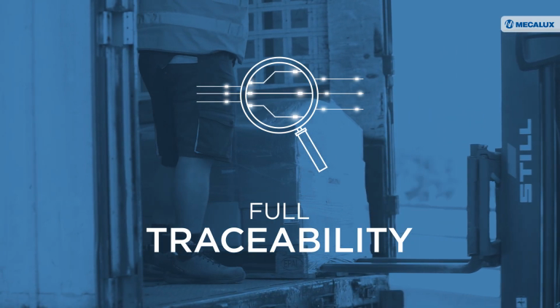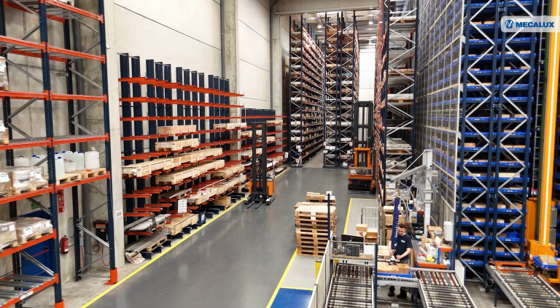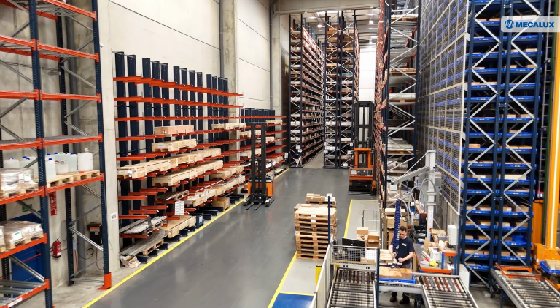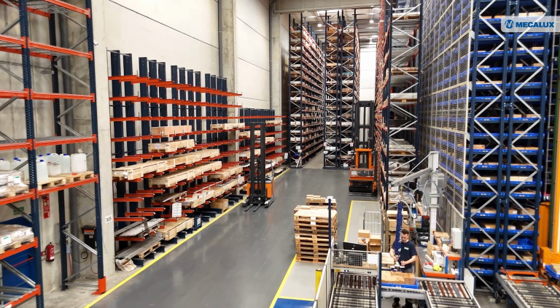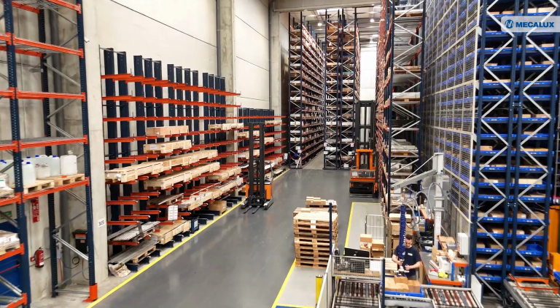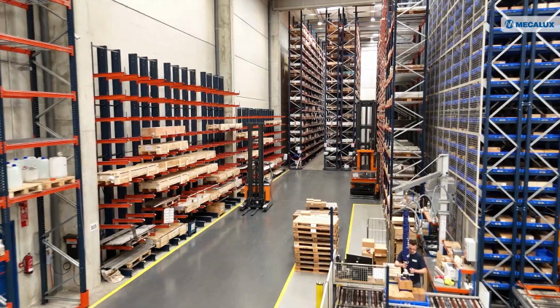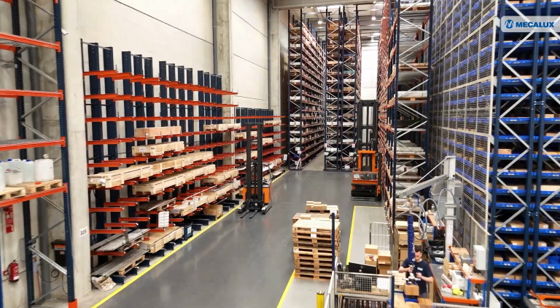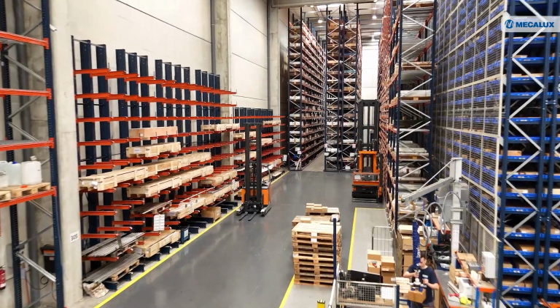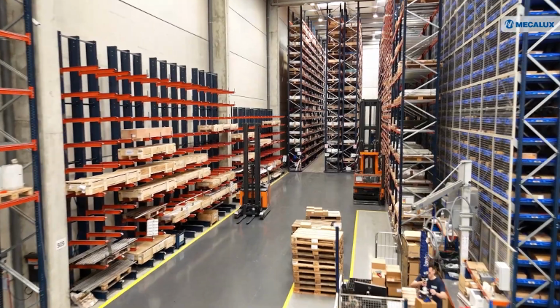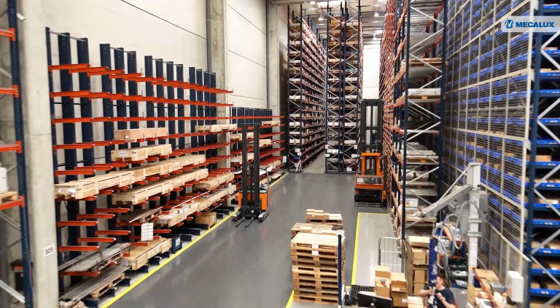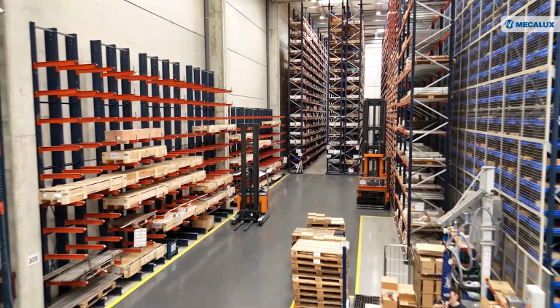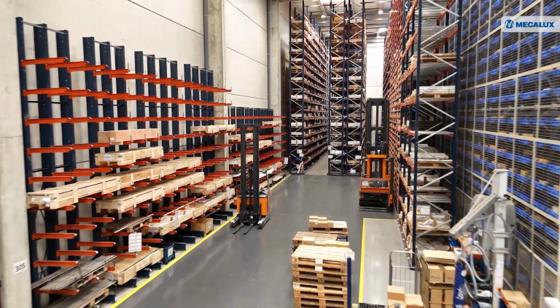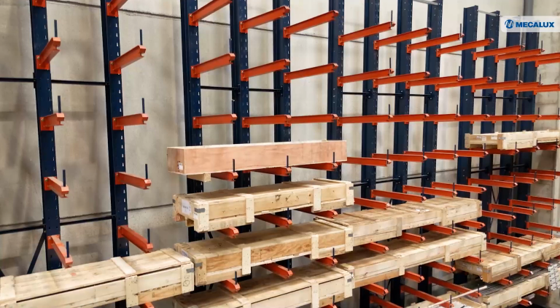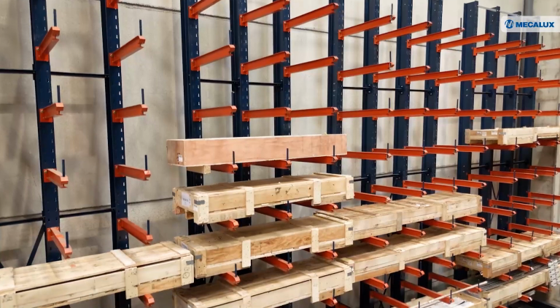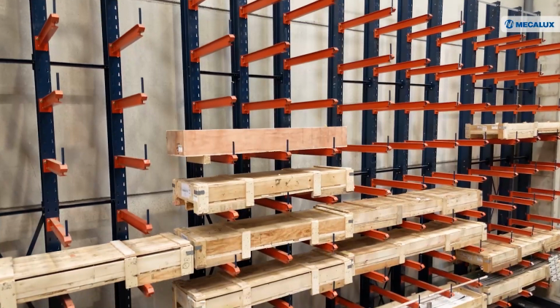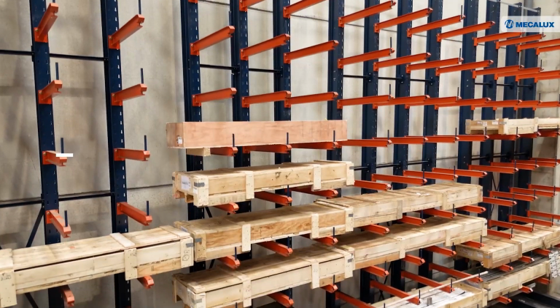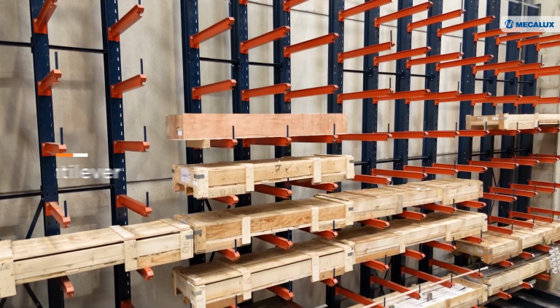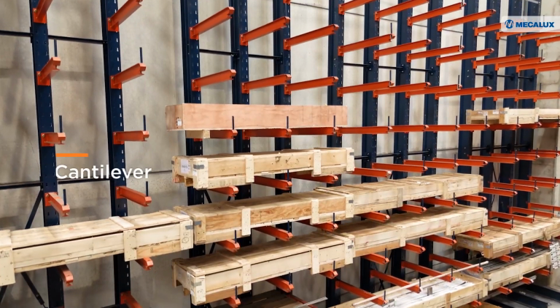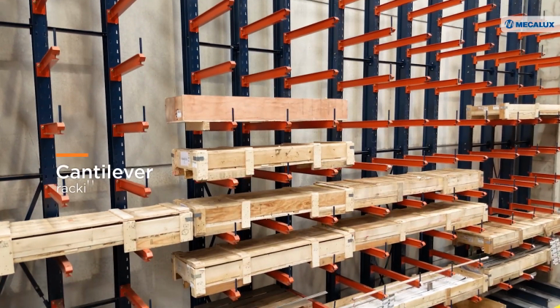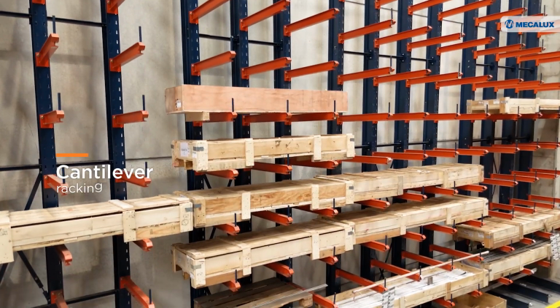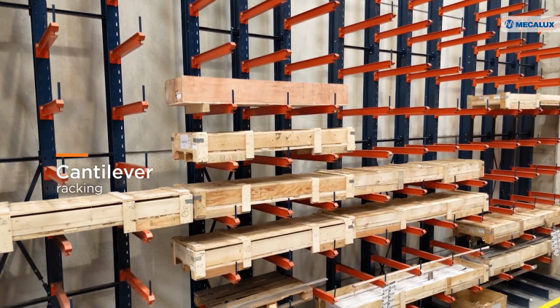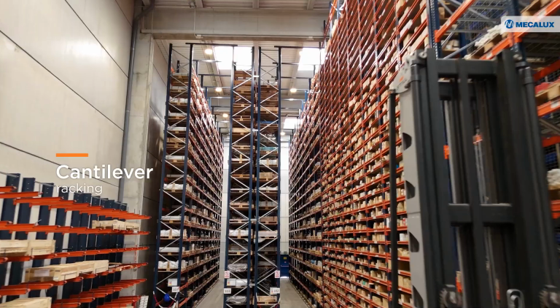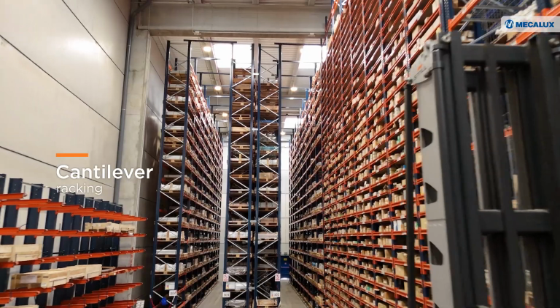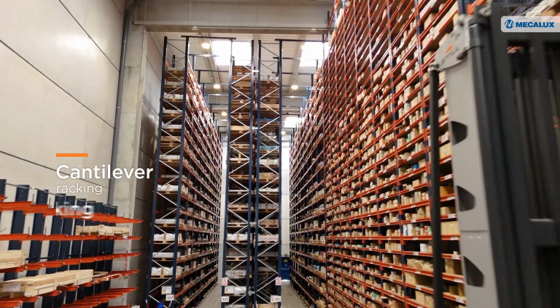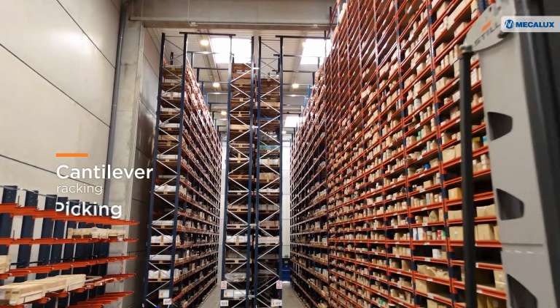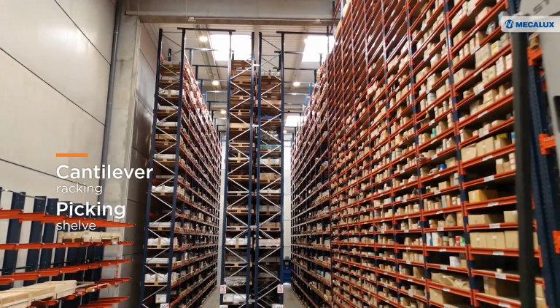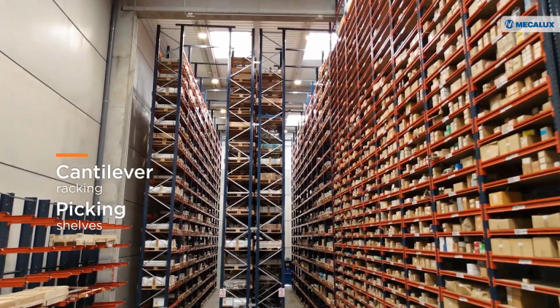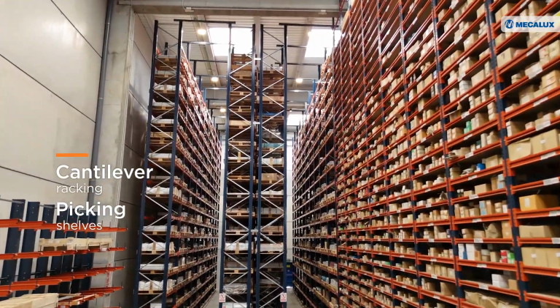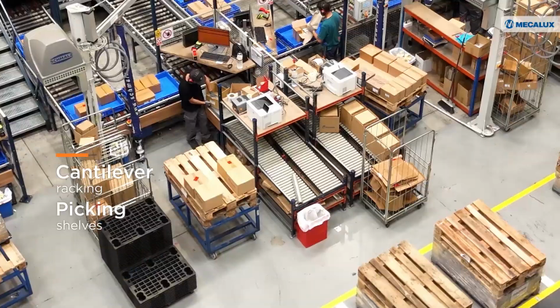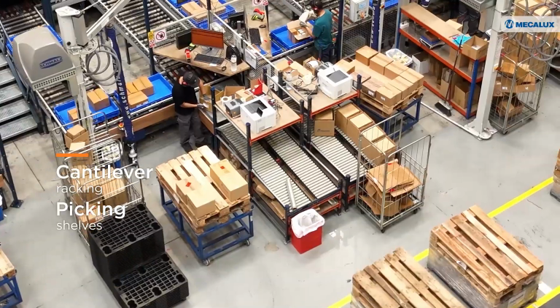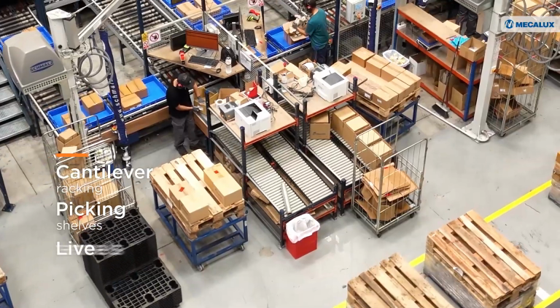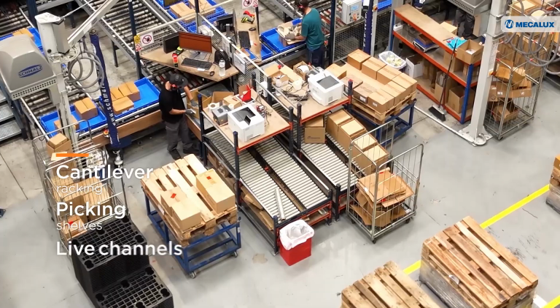The comprehensive Mecolux solution was completed with cantilever racking, picking shelves, and live channels.